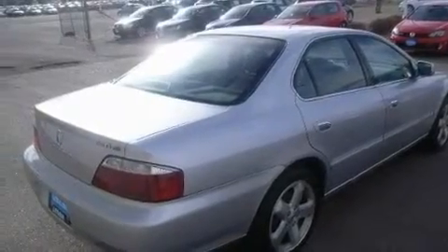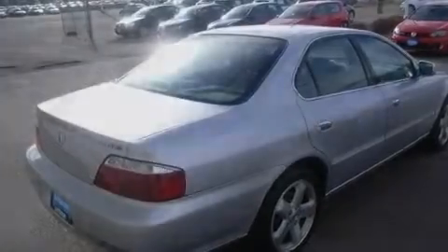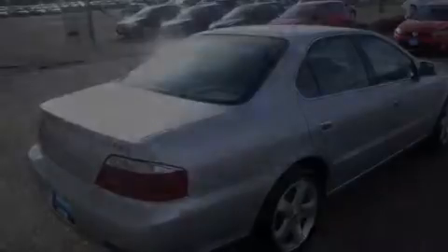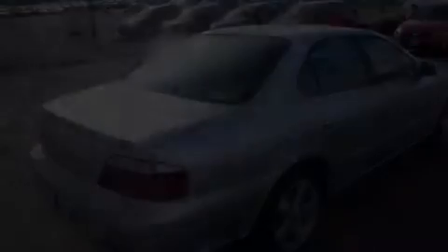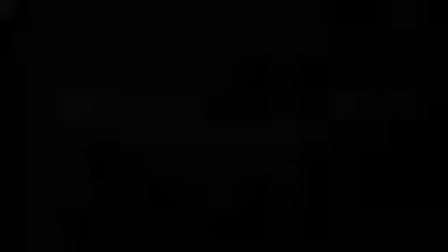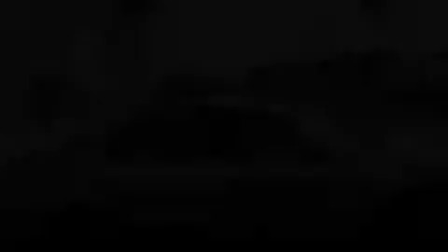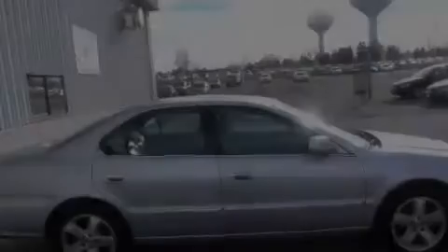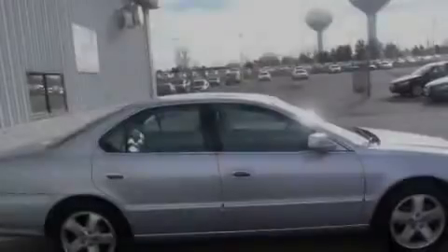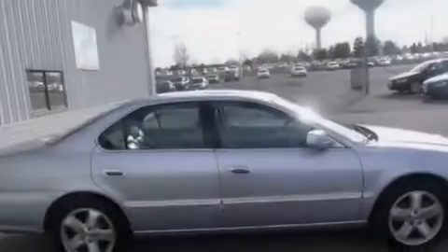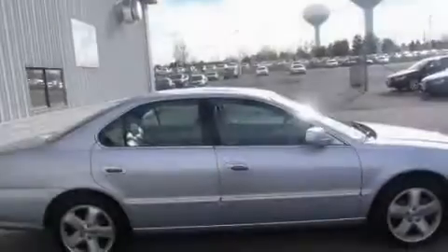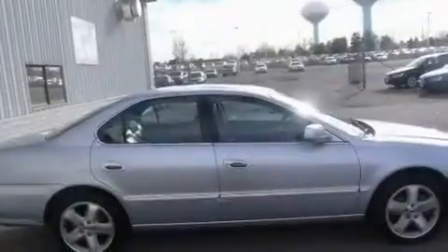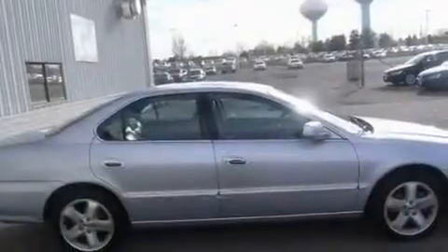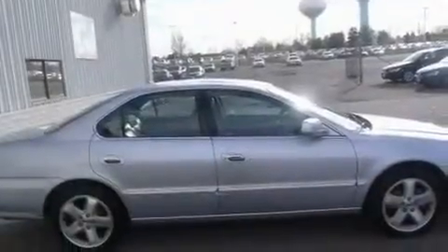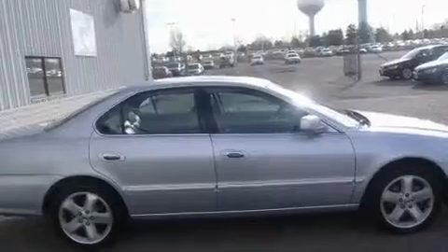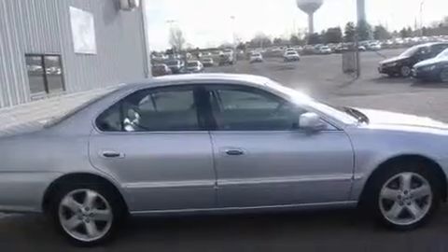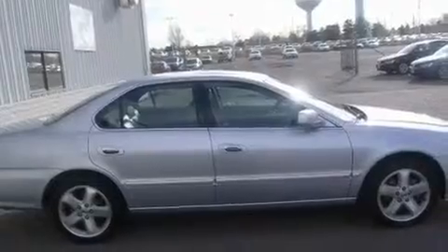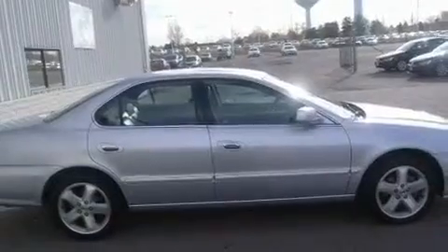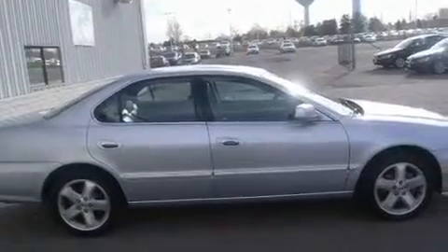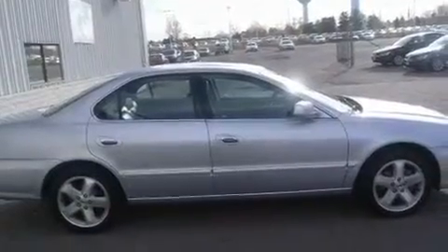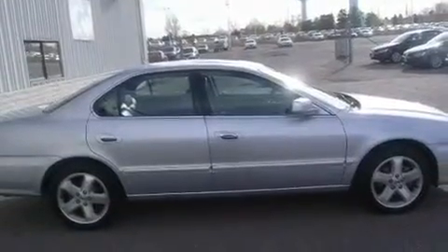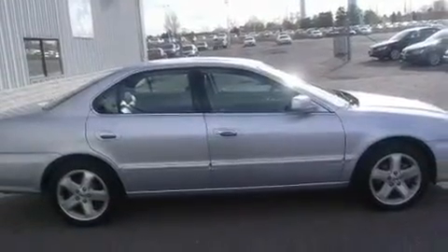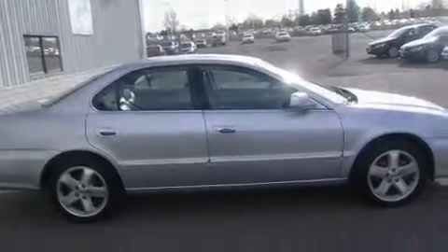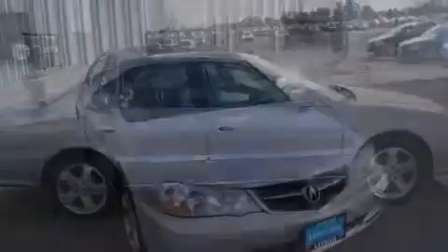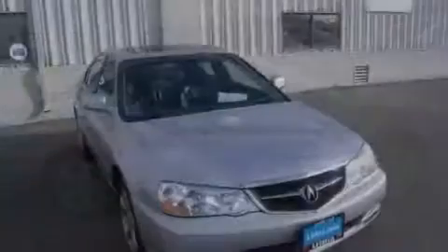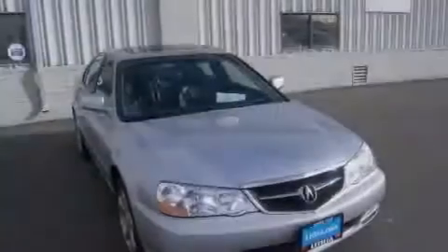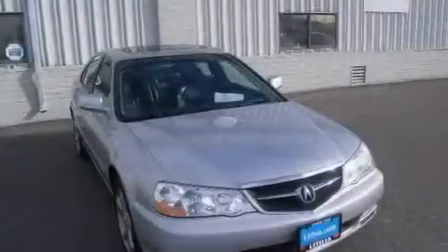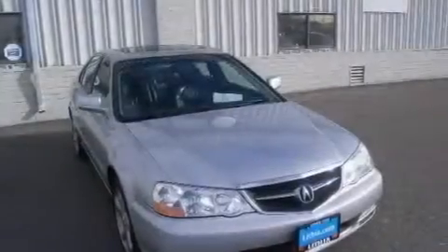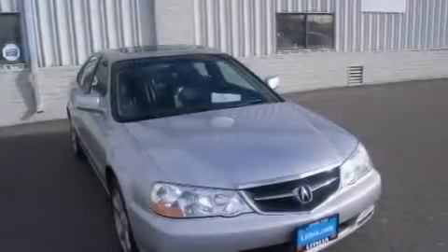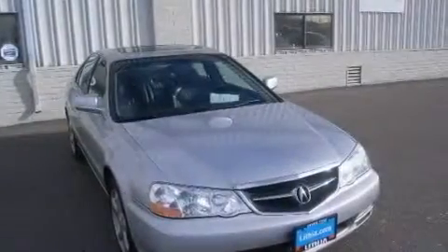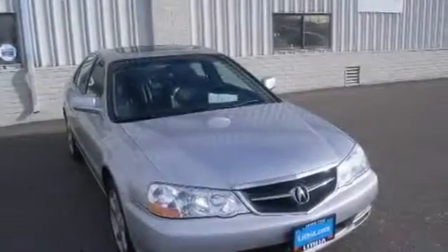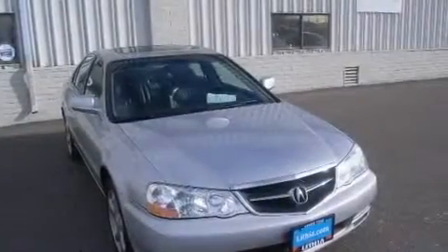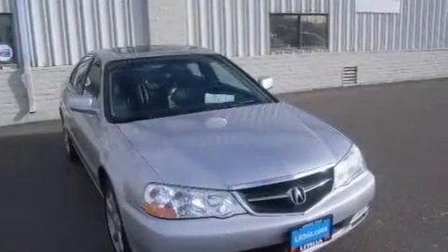Additional features include high intensity headlights, an anti-lock braking system, and a sunroof that enables you to fill the cabin with fresh air at the push of a button.